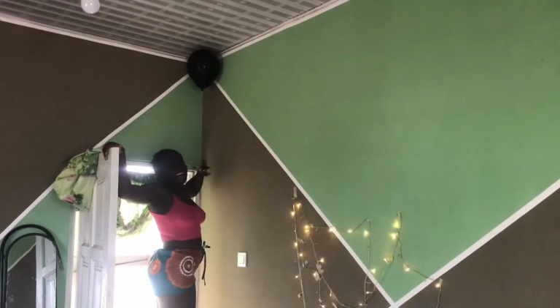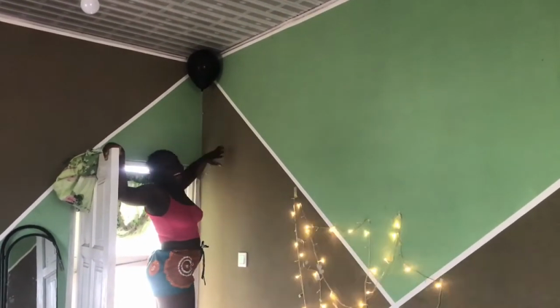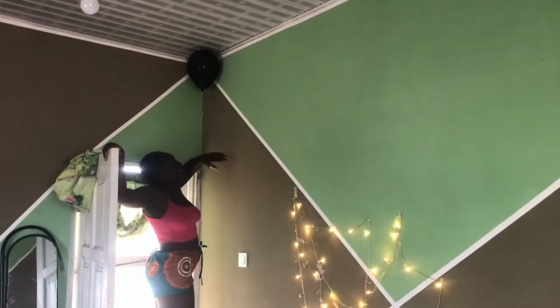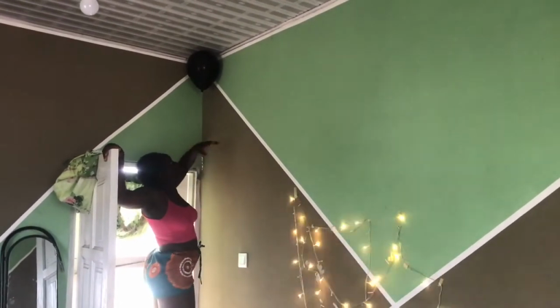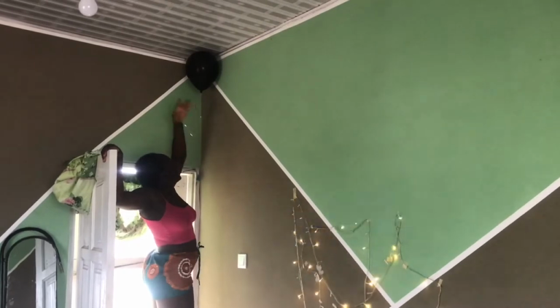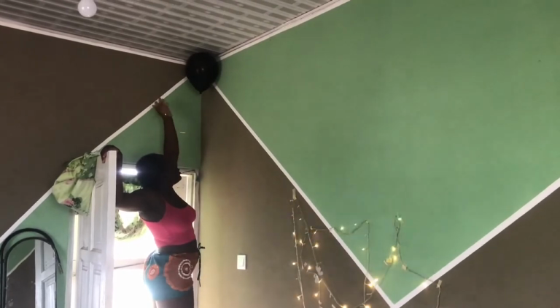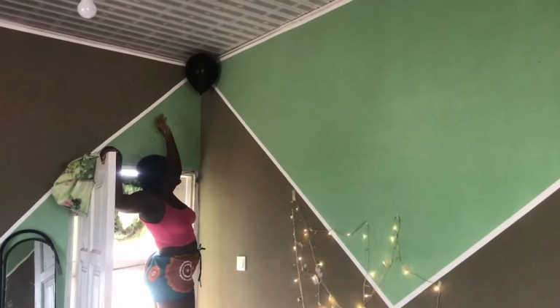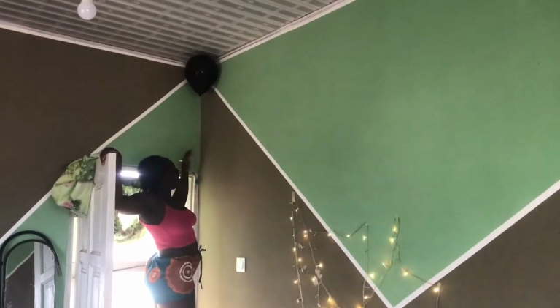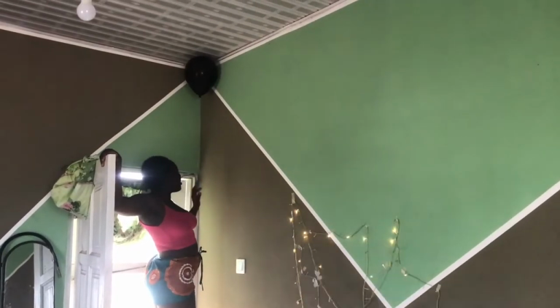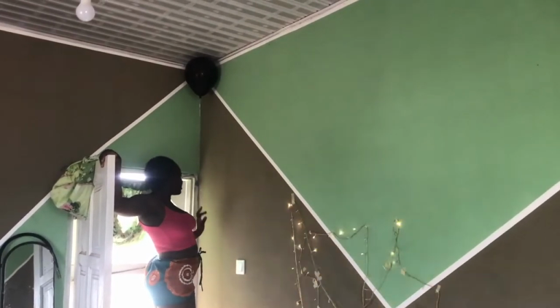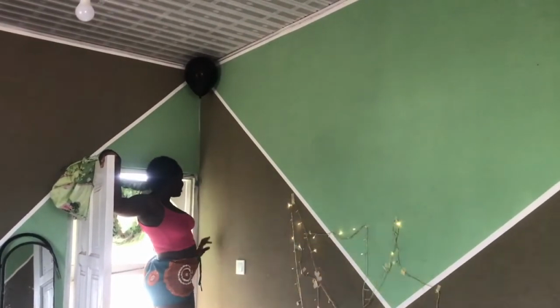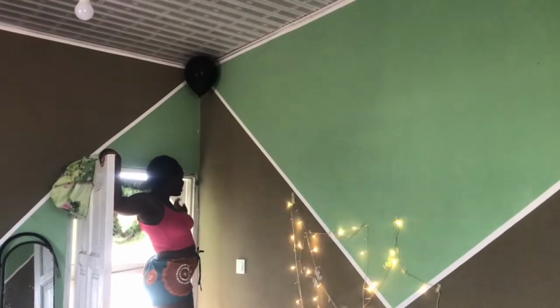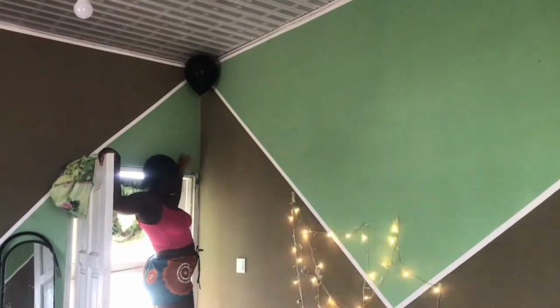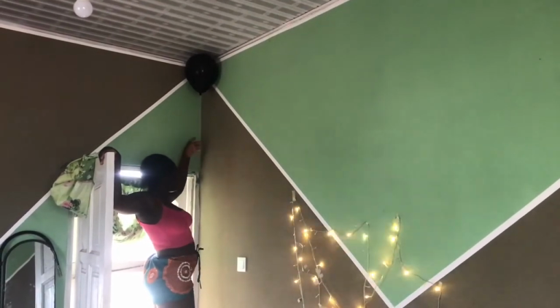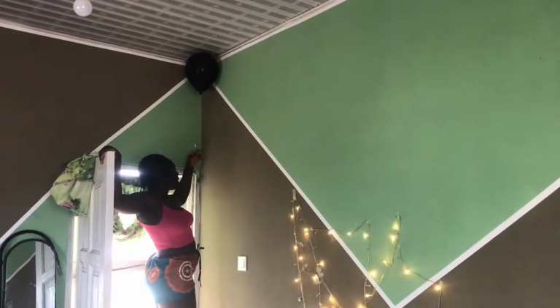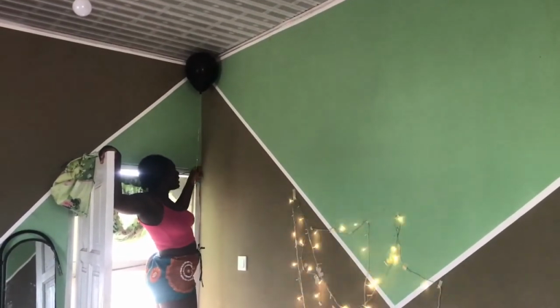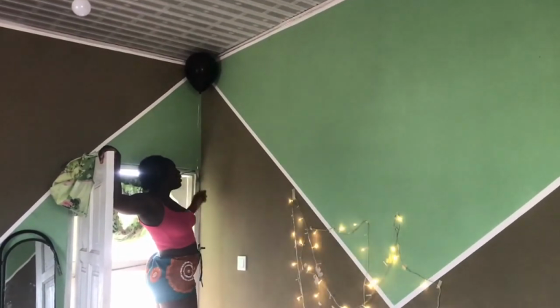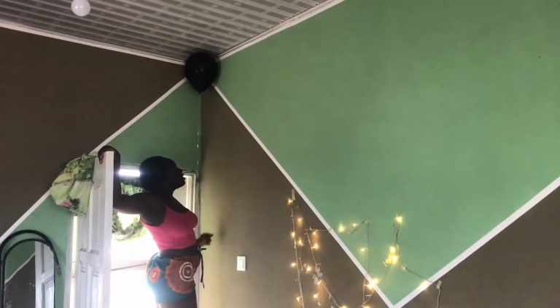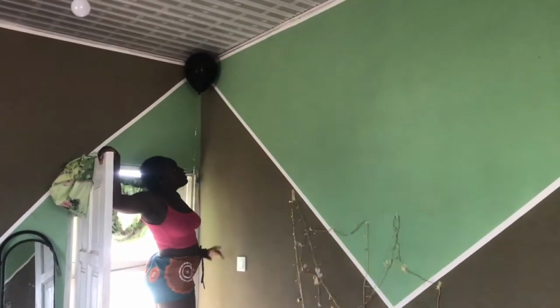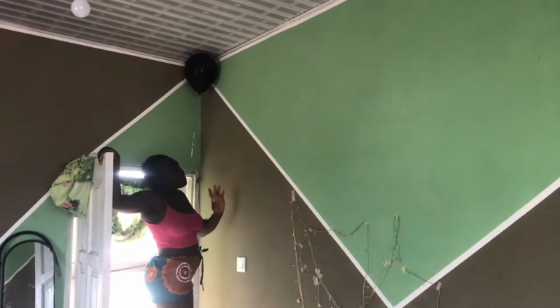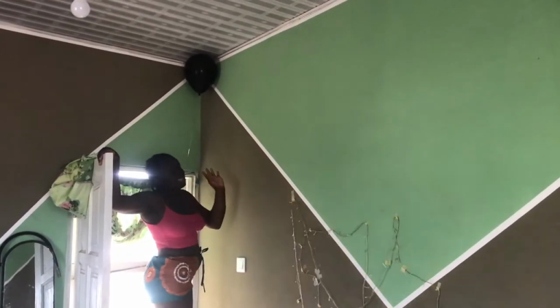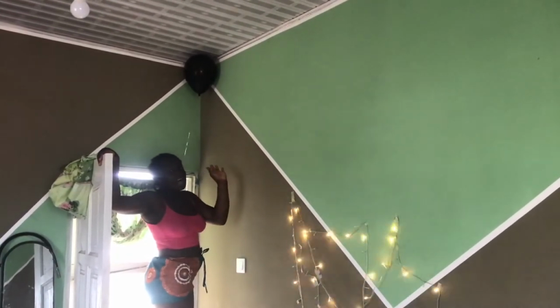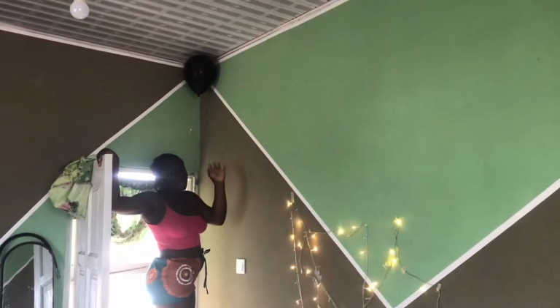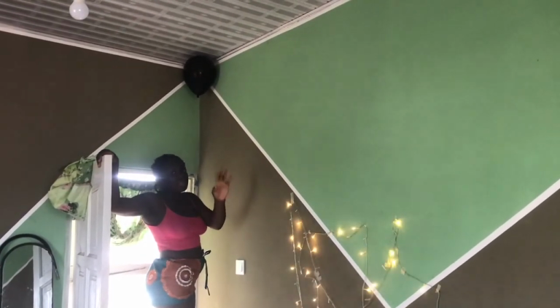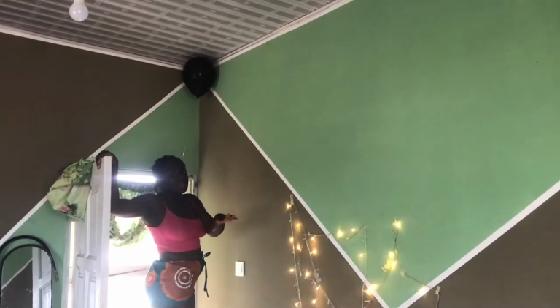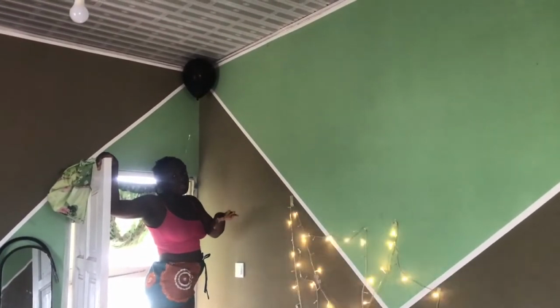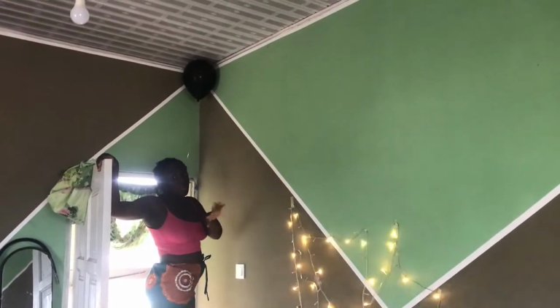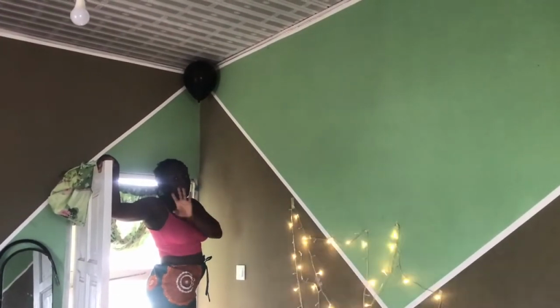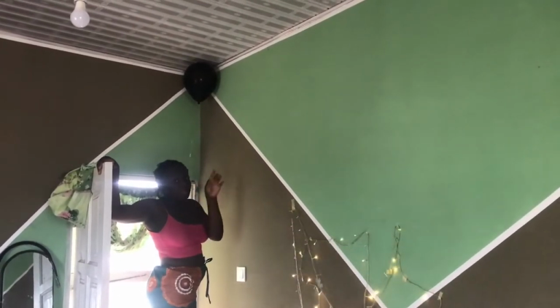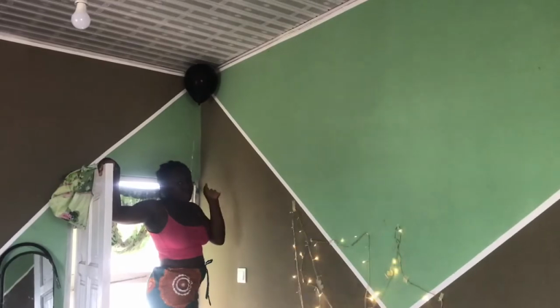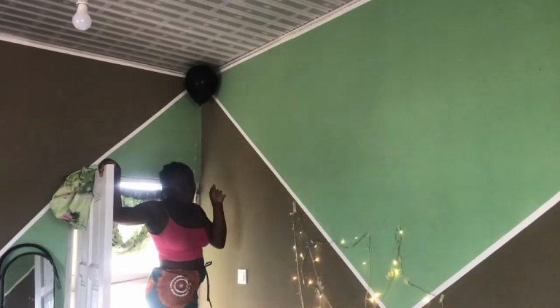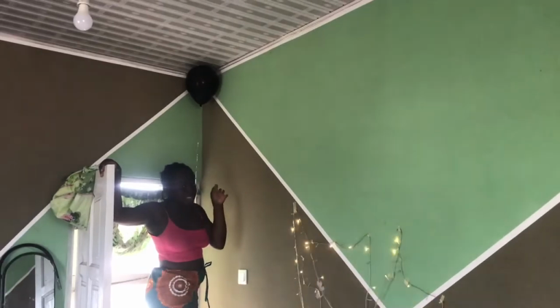I have my balloon here with the glue dots sticking out, so let's see how everything is going to look when I'm done with all of these.